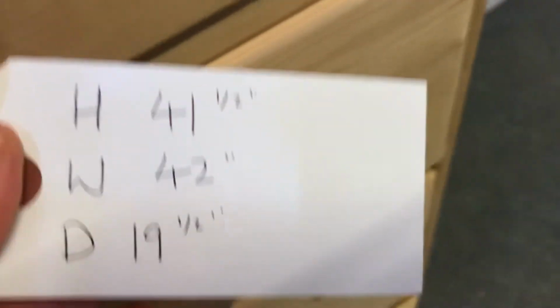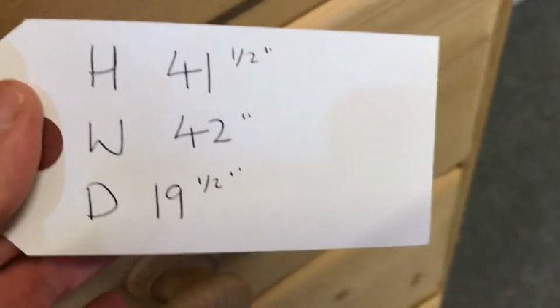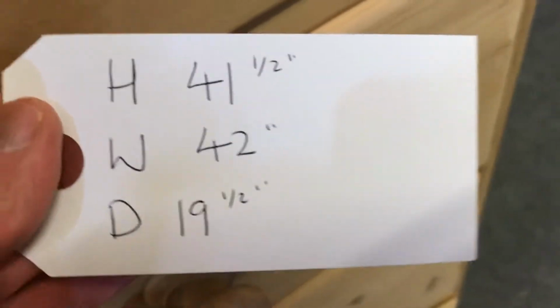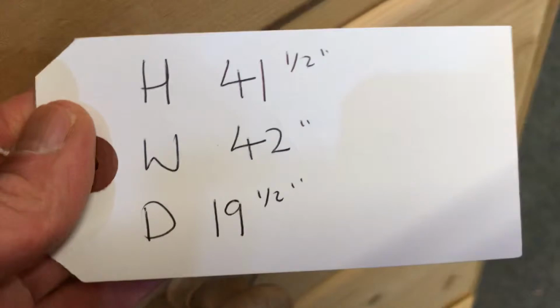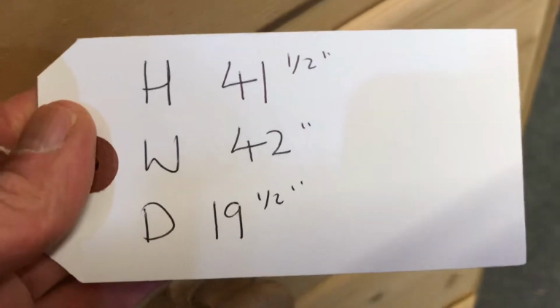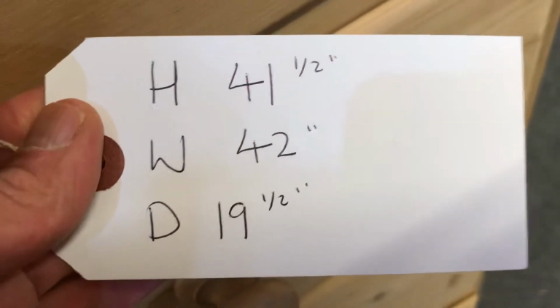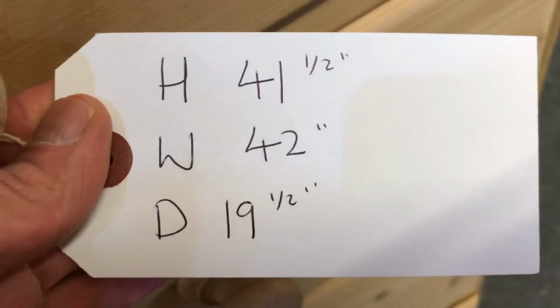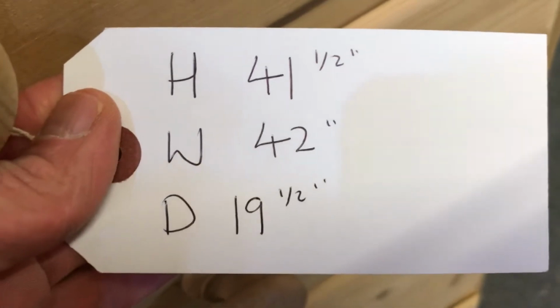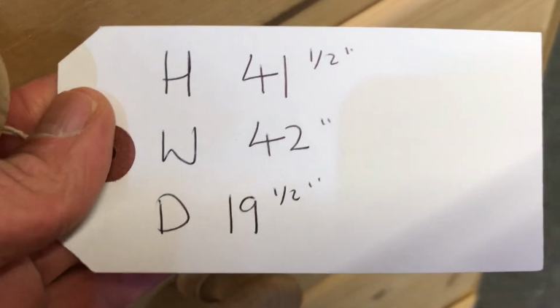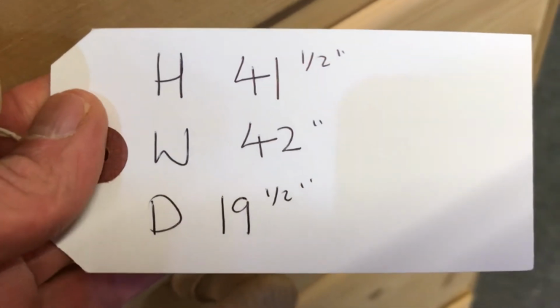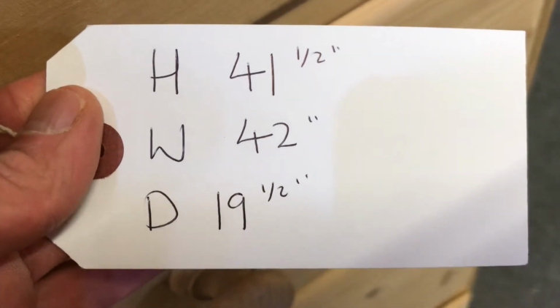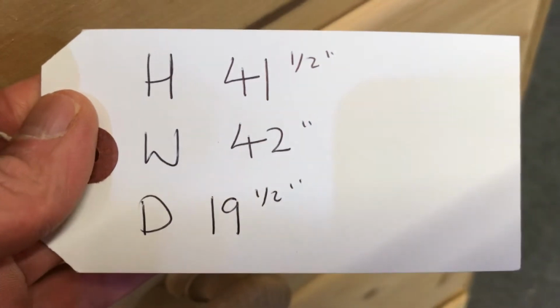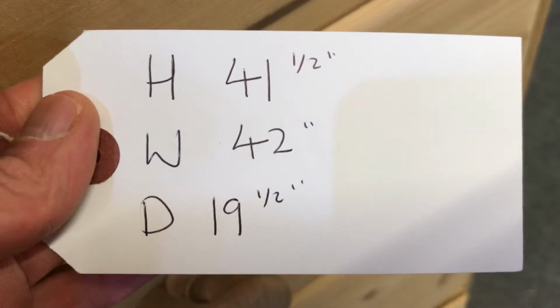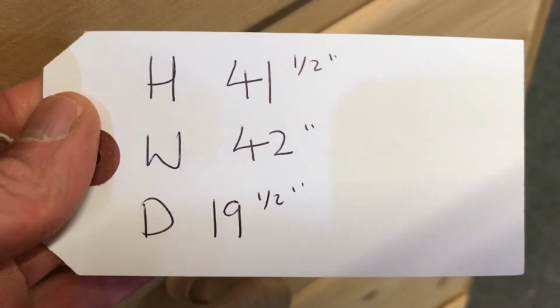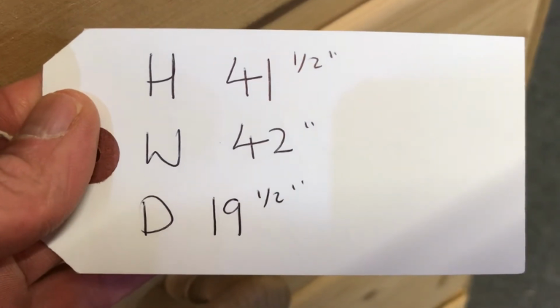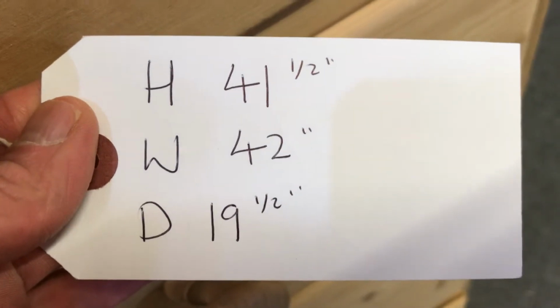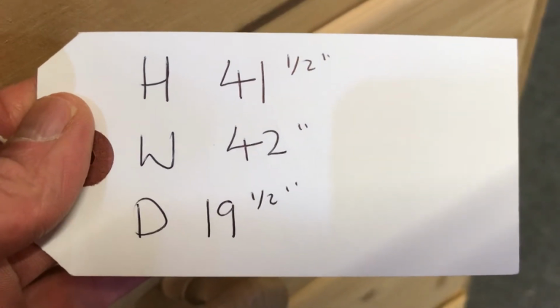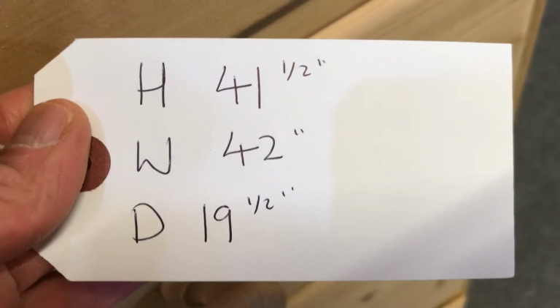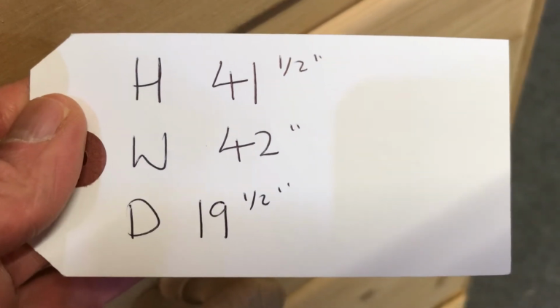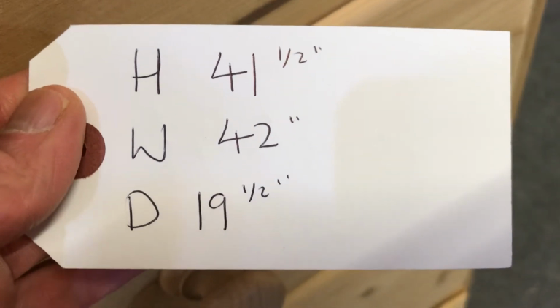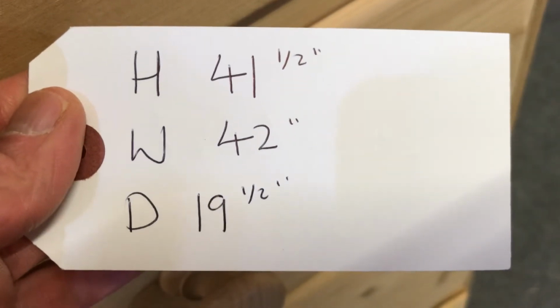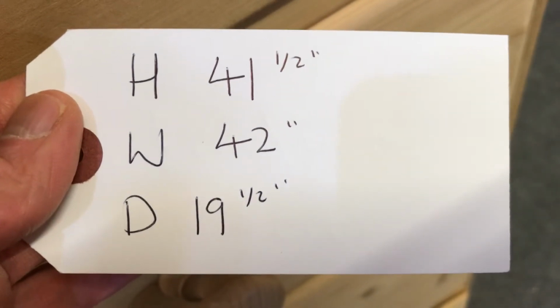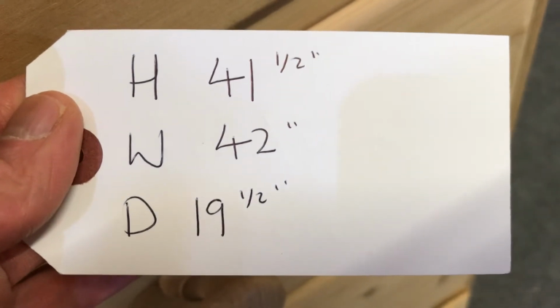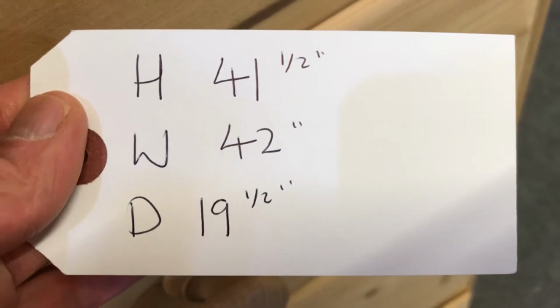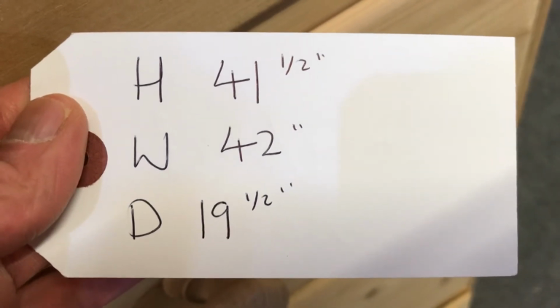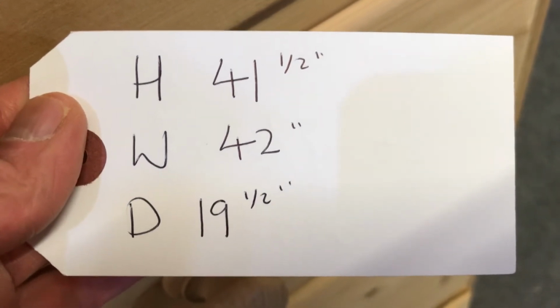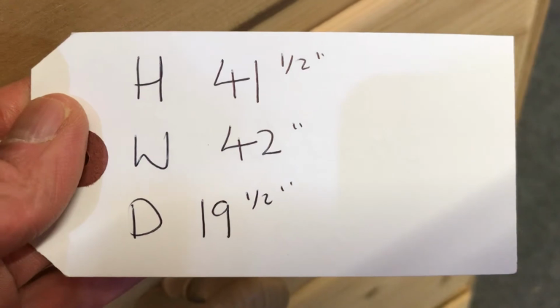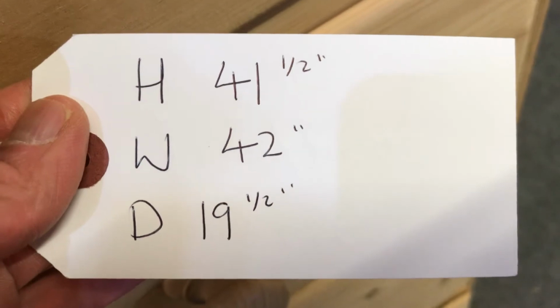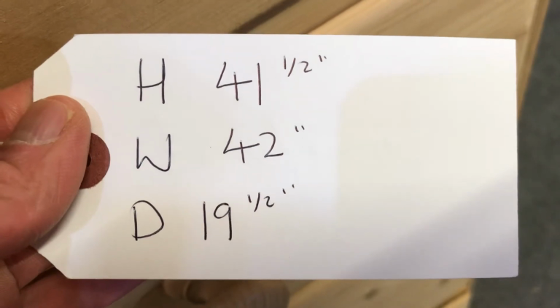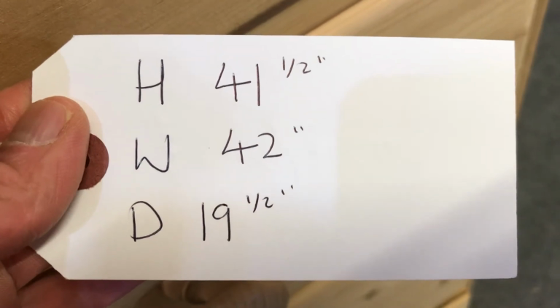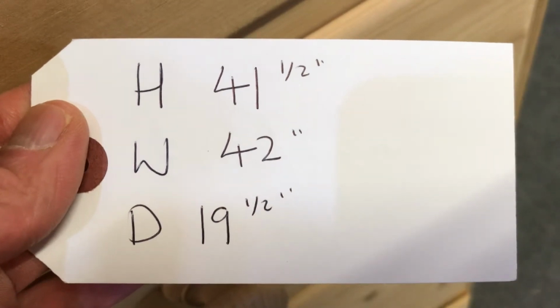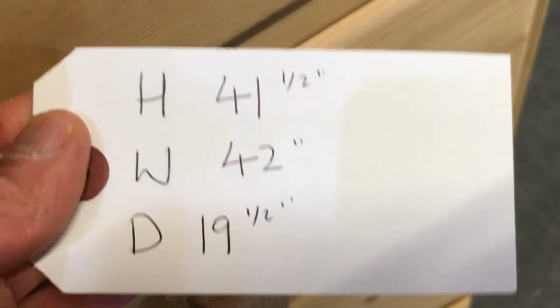The height is 41 and a half inches, the width at the widest point is 42 inches, and the depth at the deepest point is 19 and a half inches.